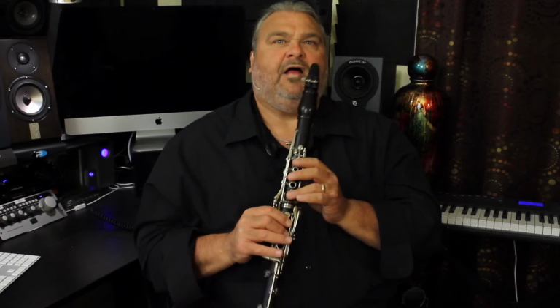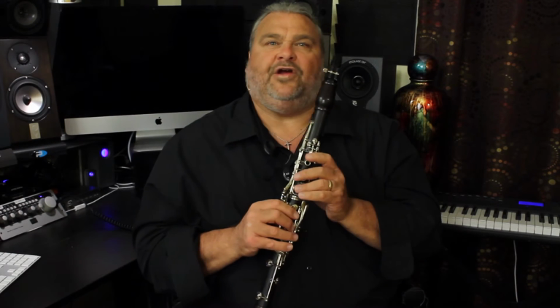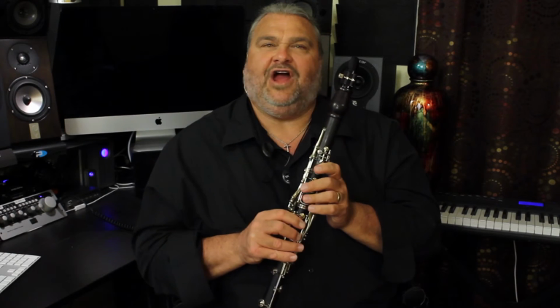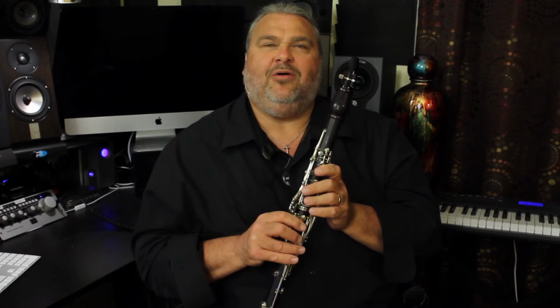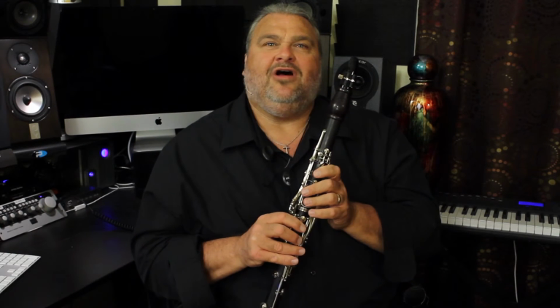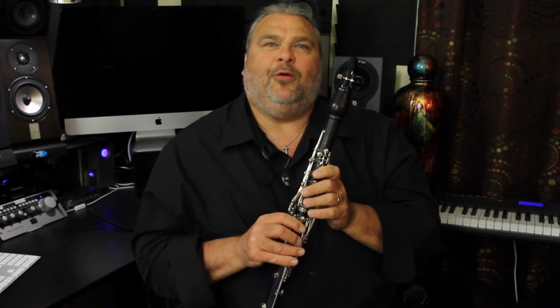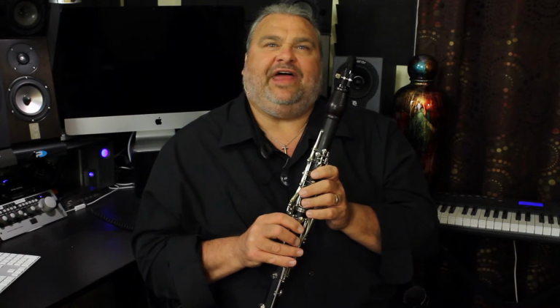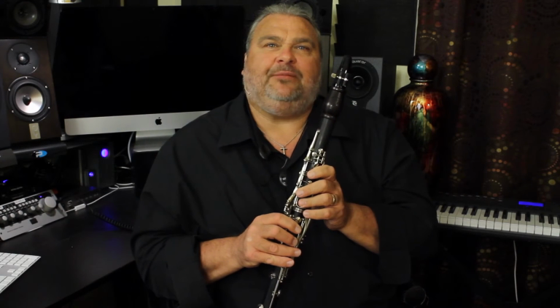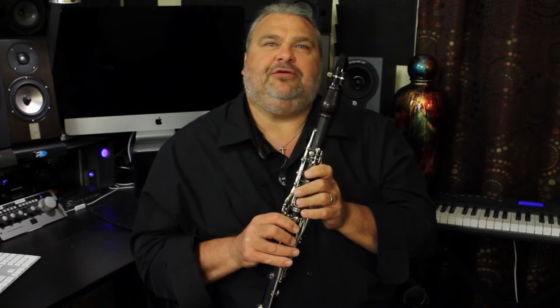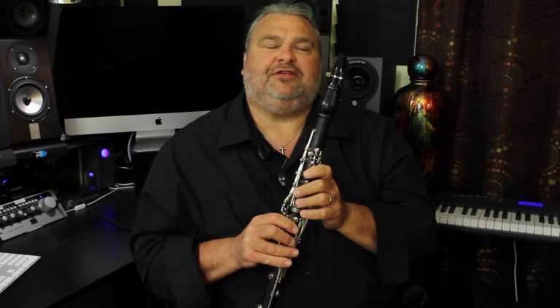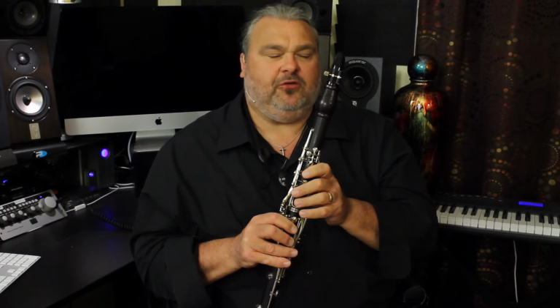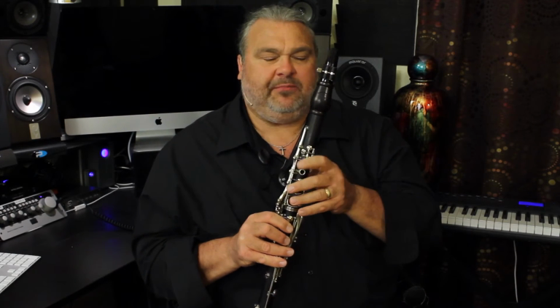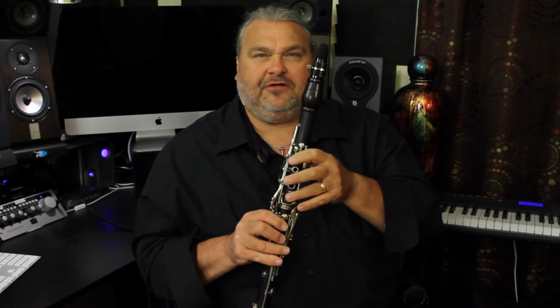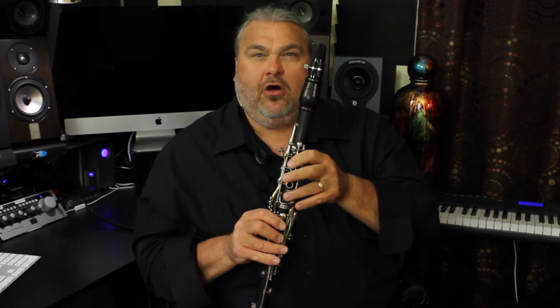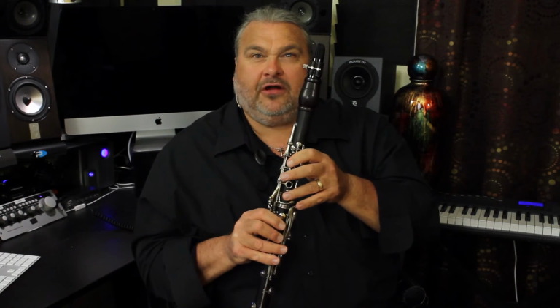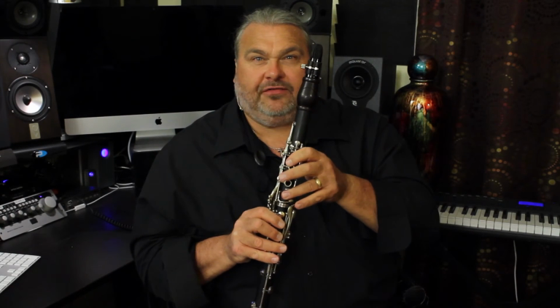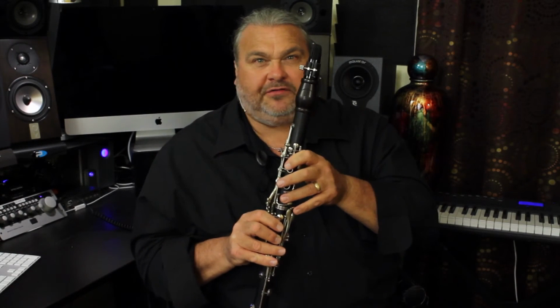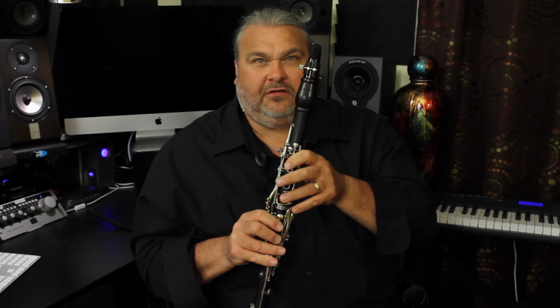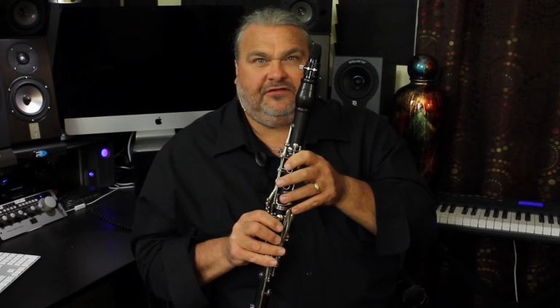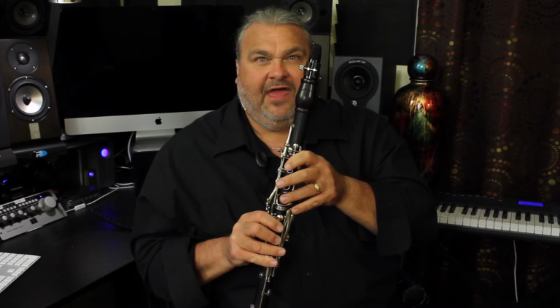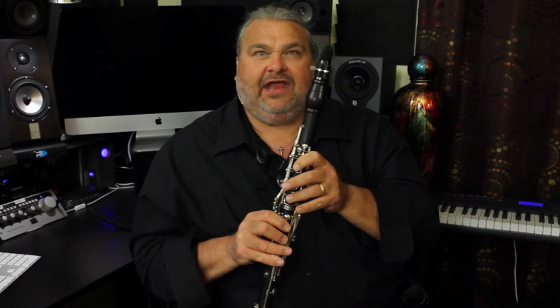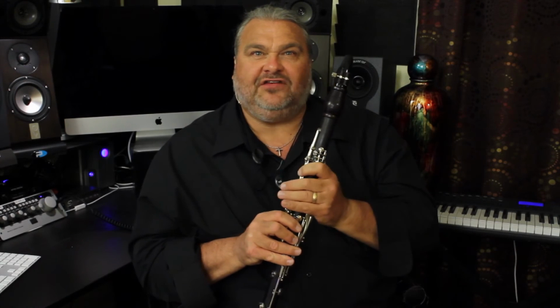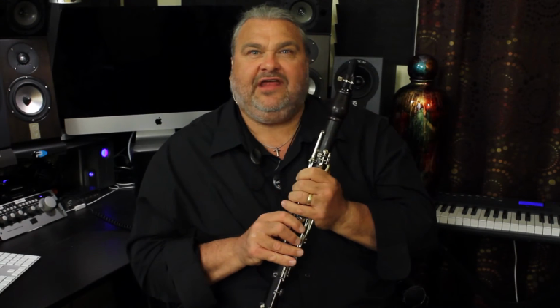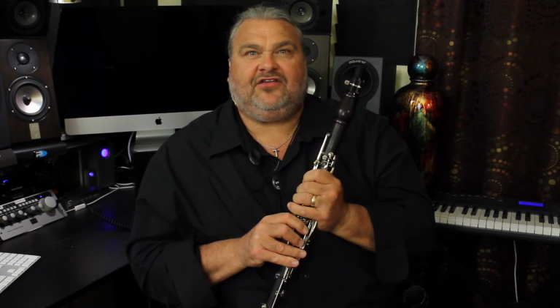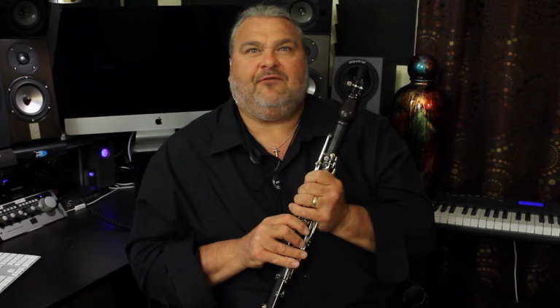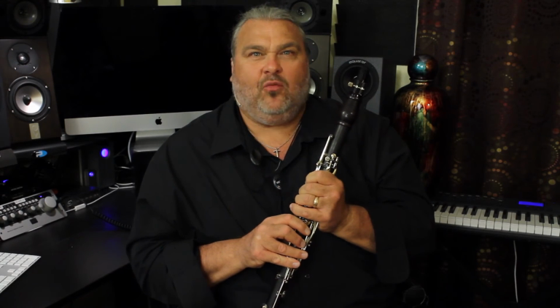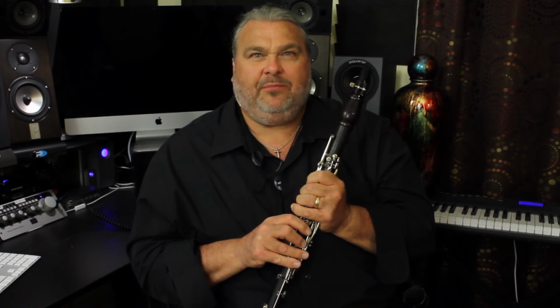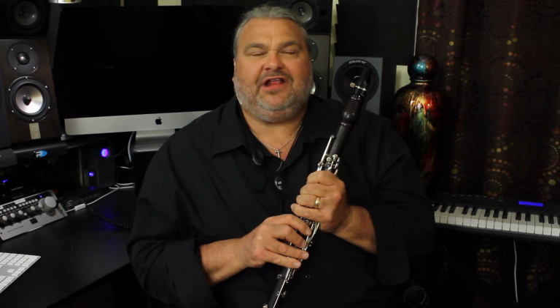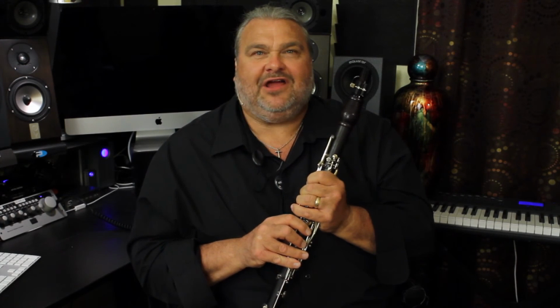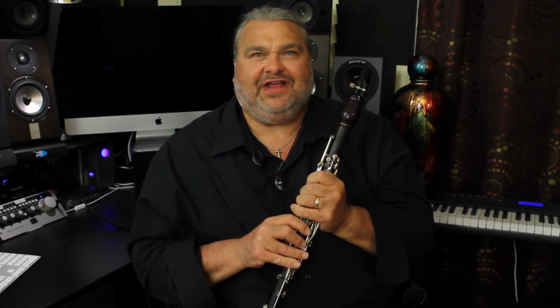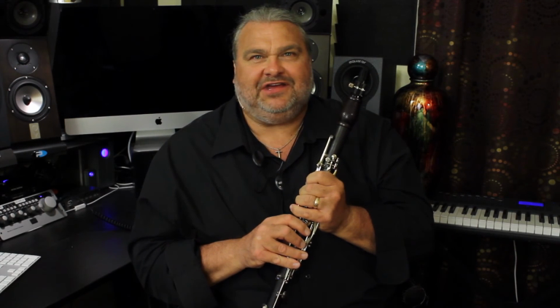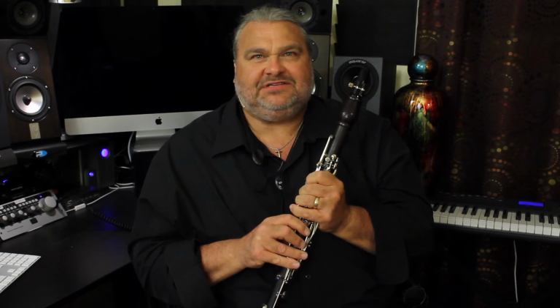There you go. Hope that helps you with a little bit better tone on your throat tones, and I'll see you next time for One Minute Clarinet Tips.